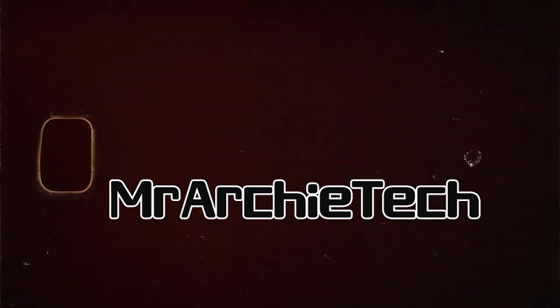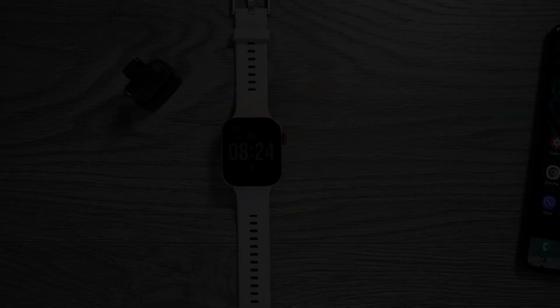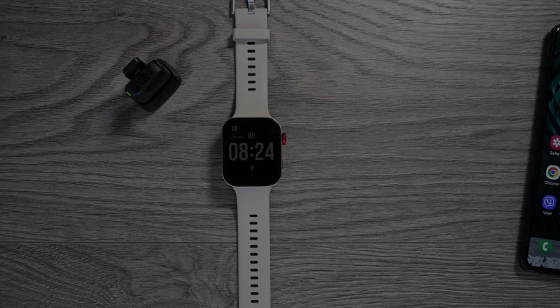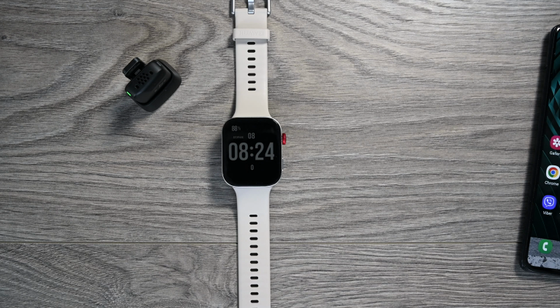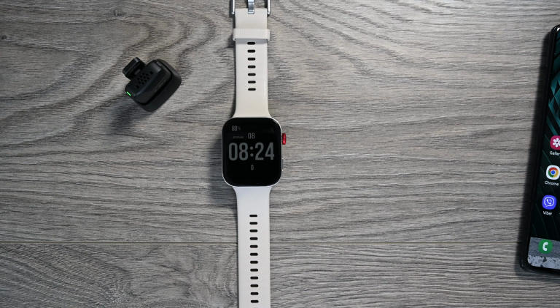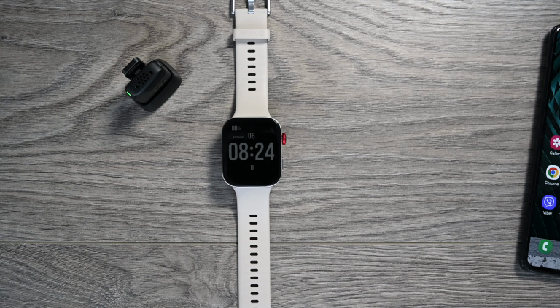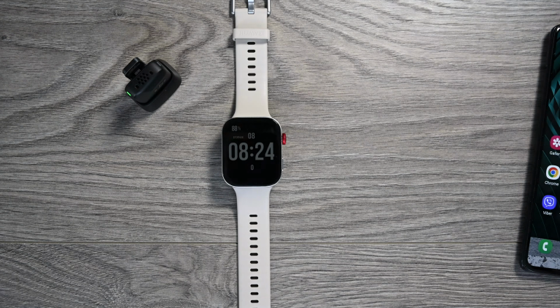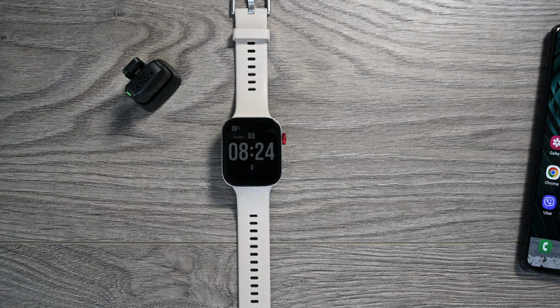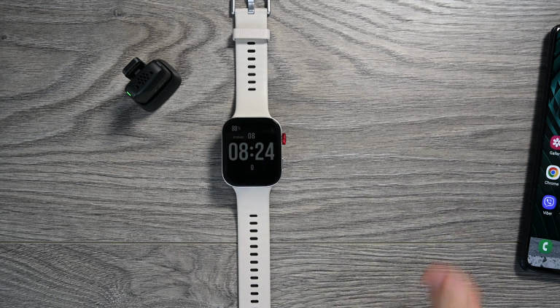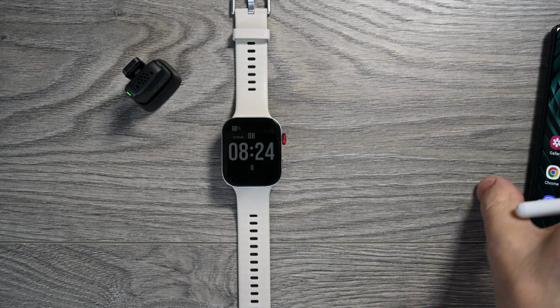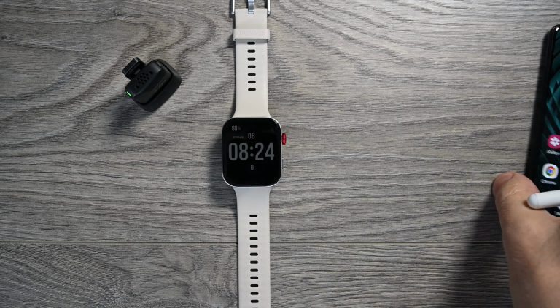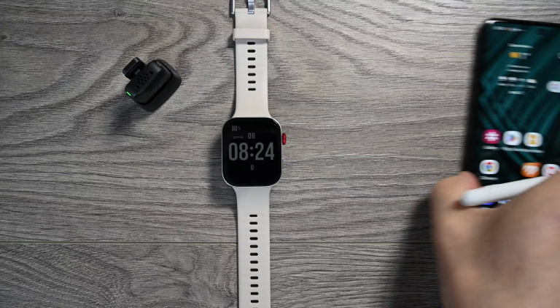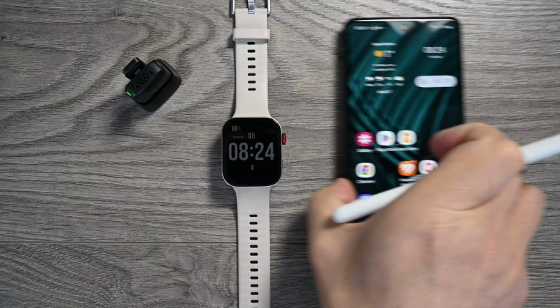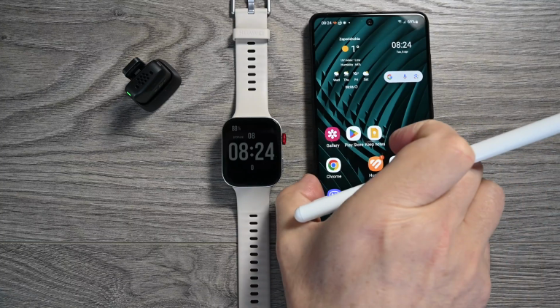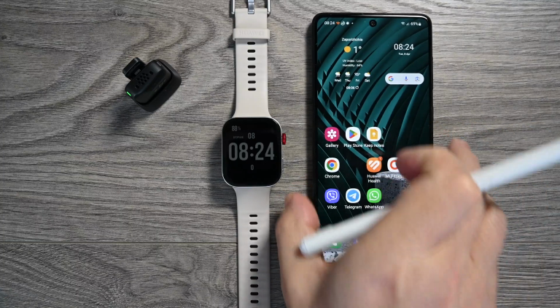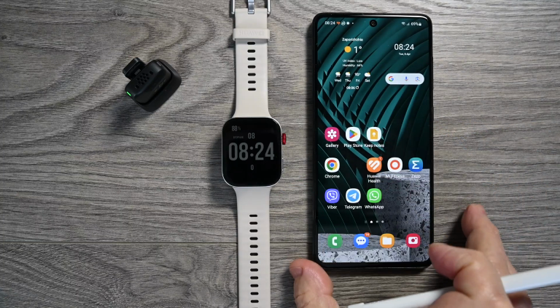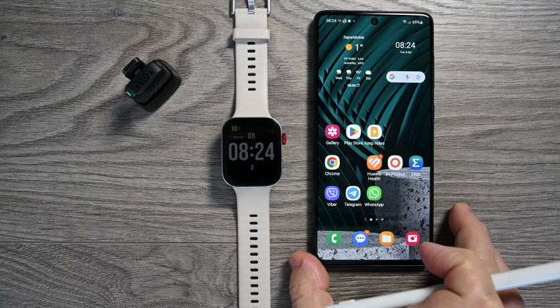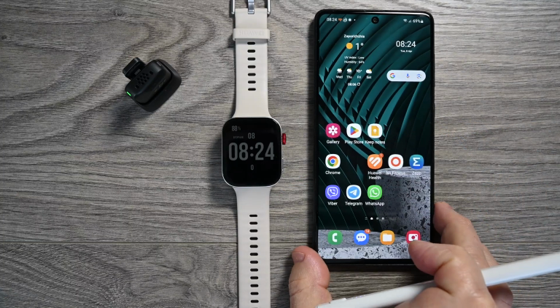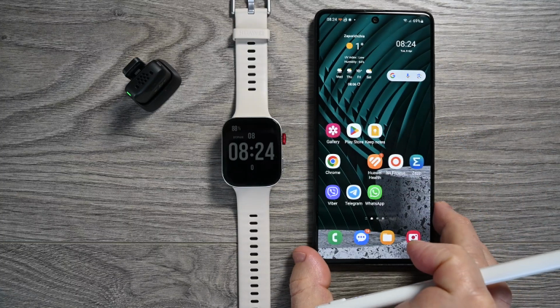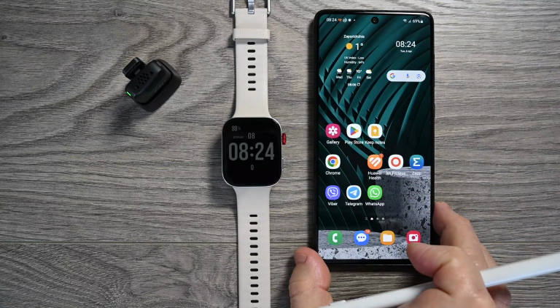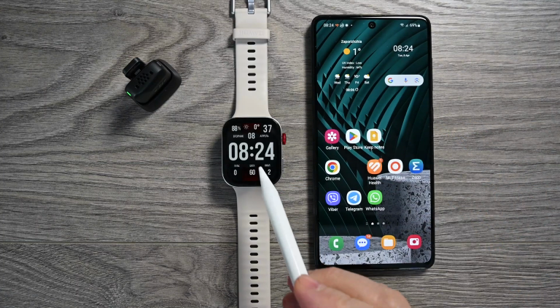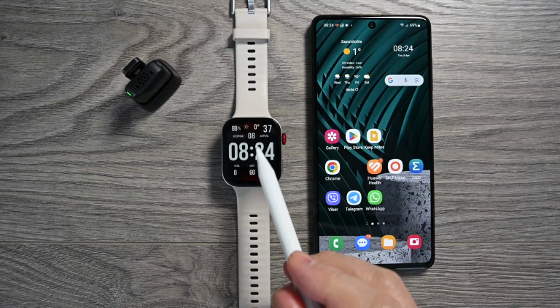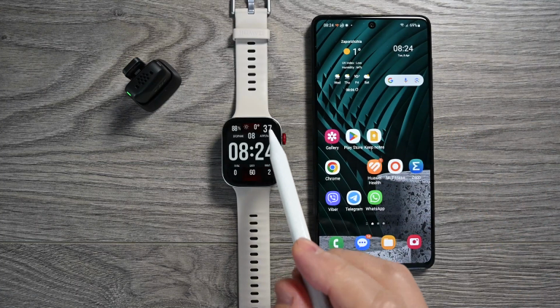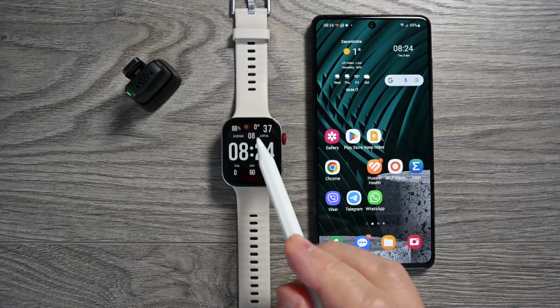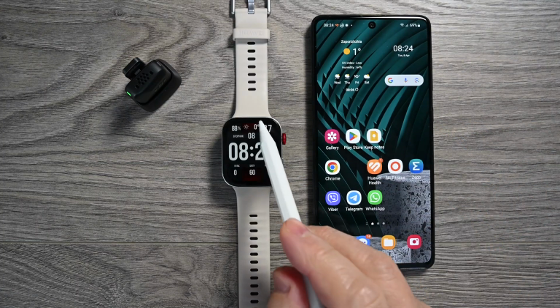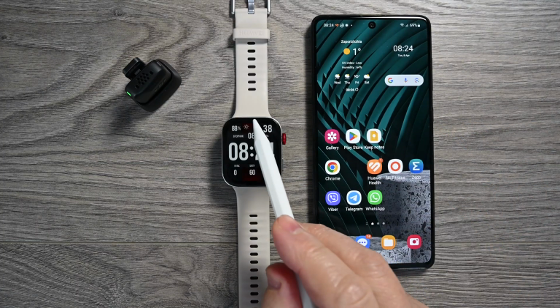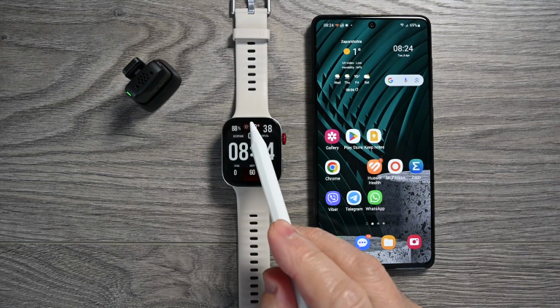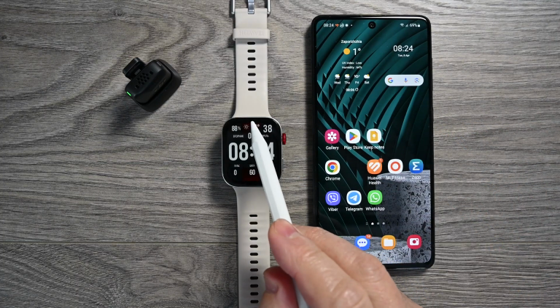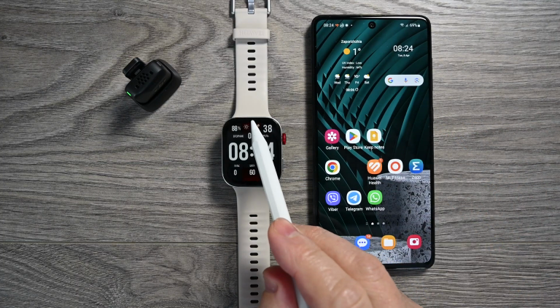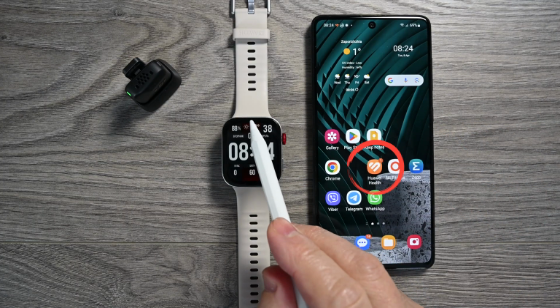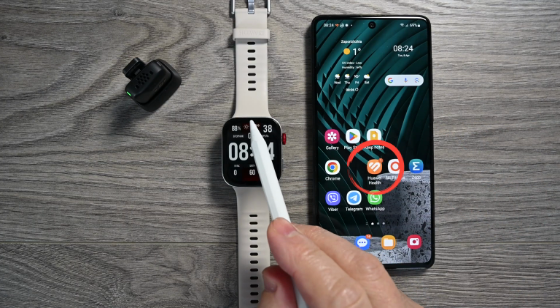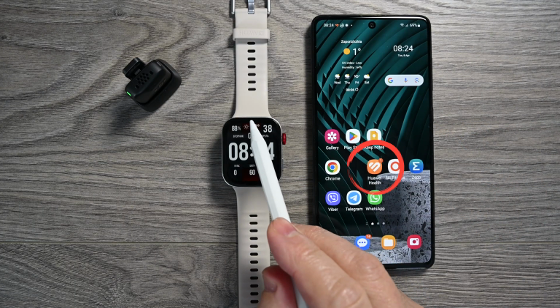To do this you will need an Android phone and the Huawei Health application installed on it.